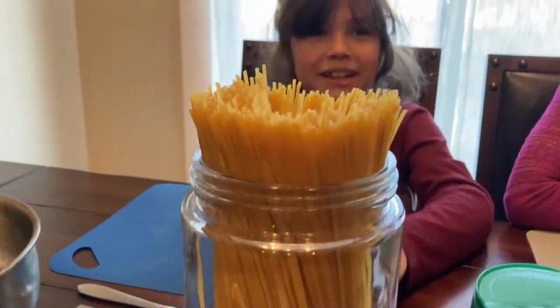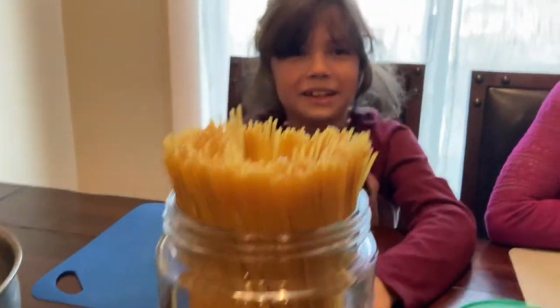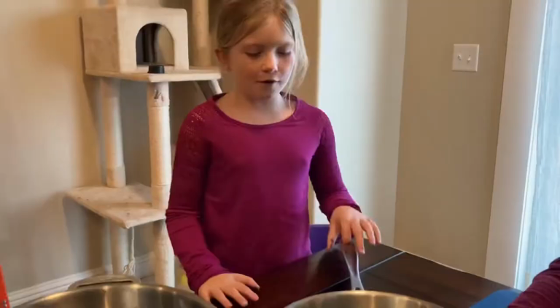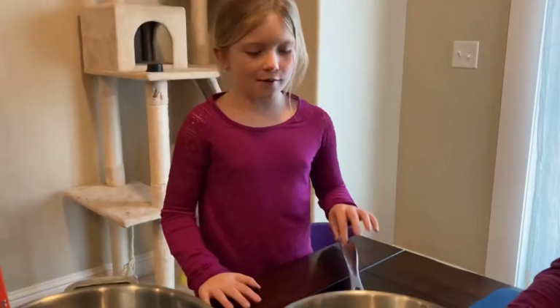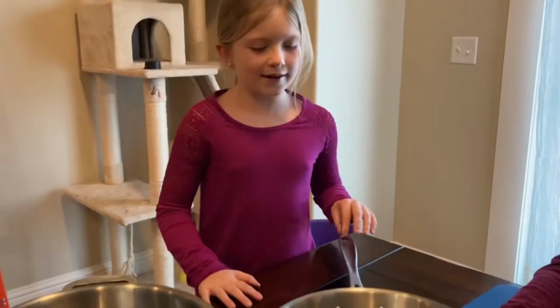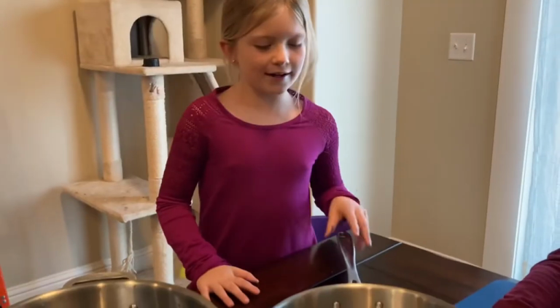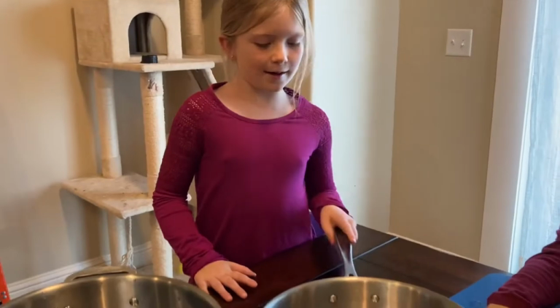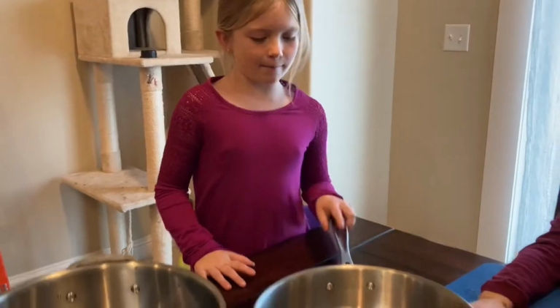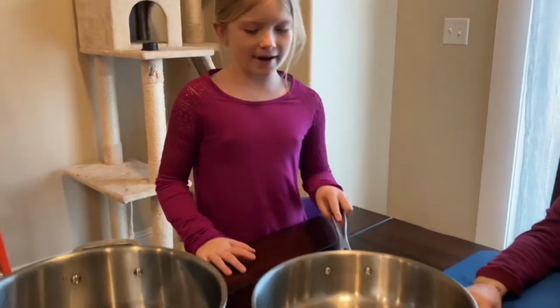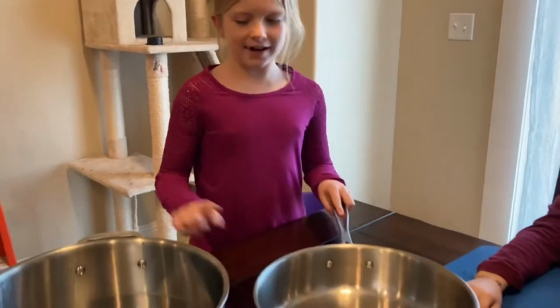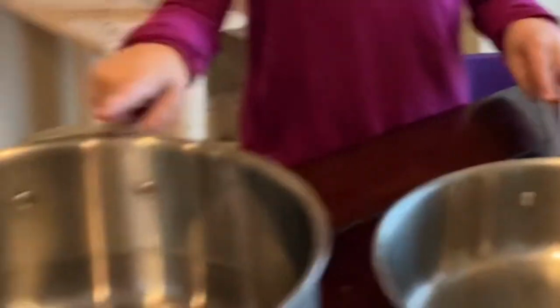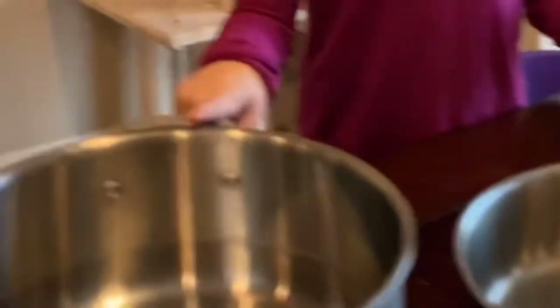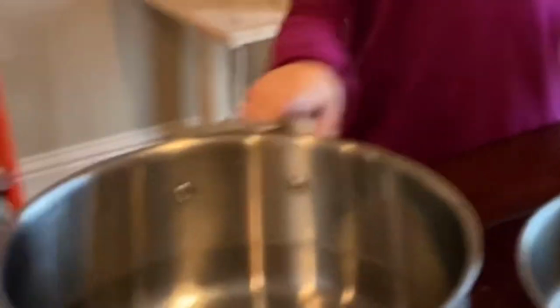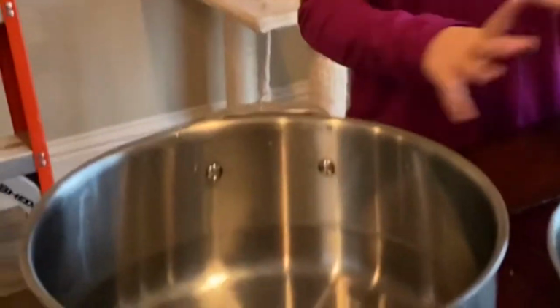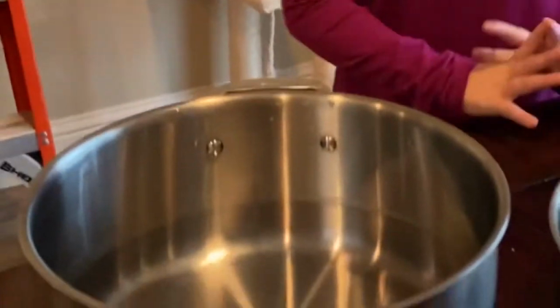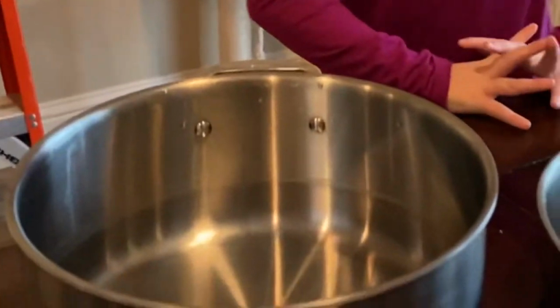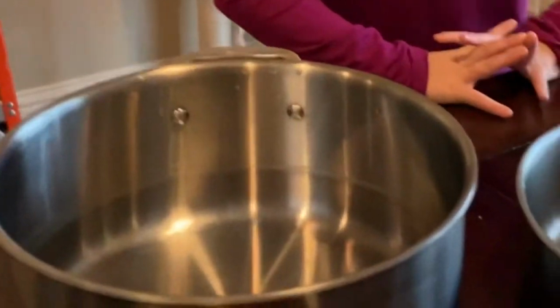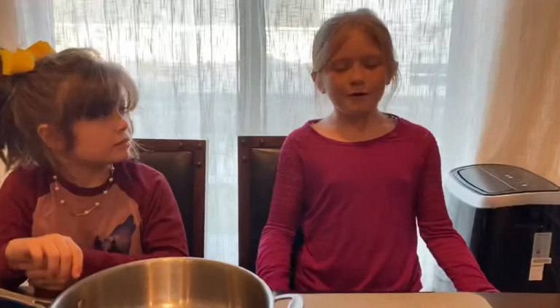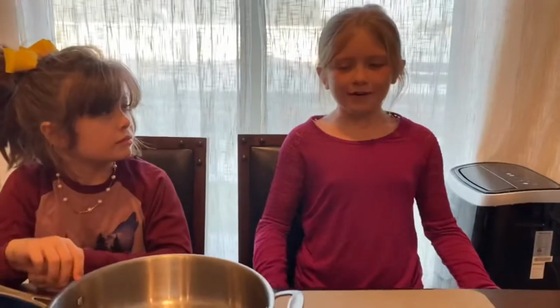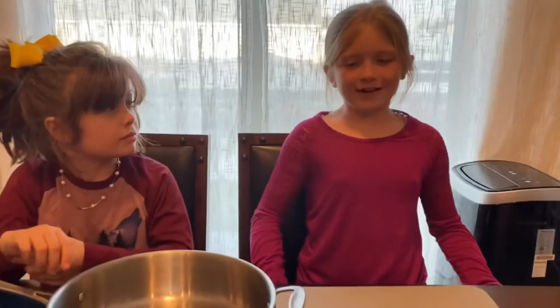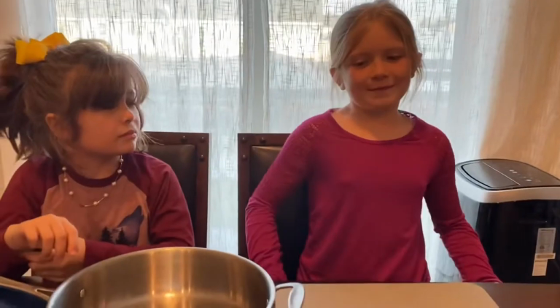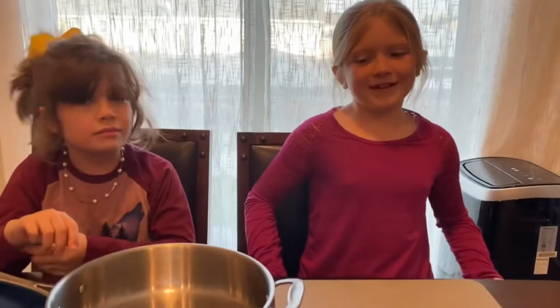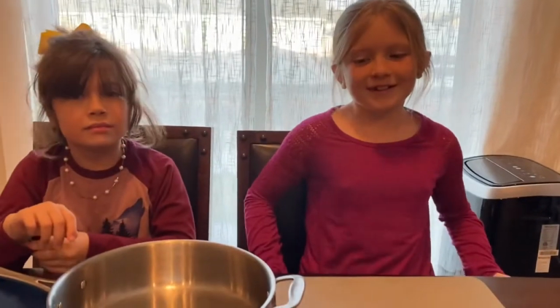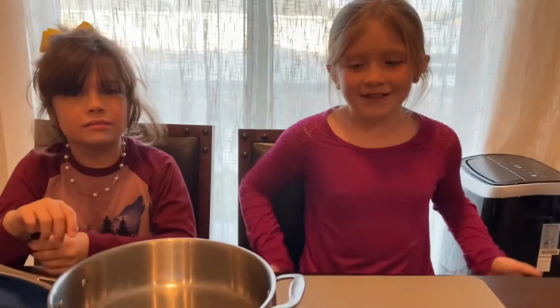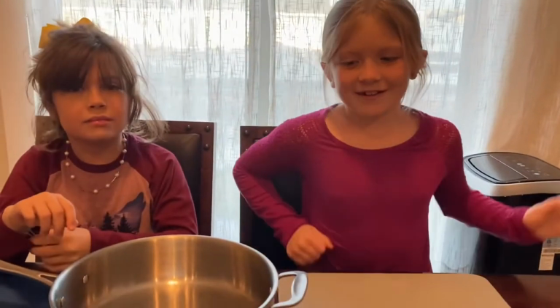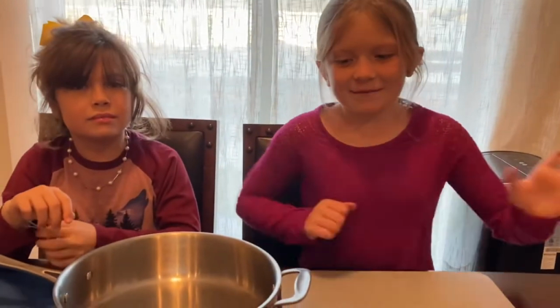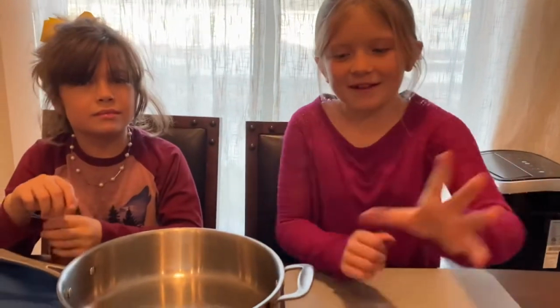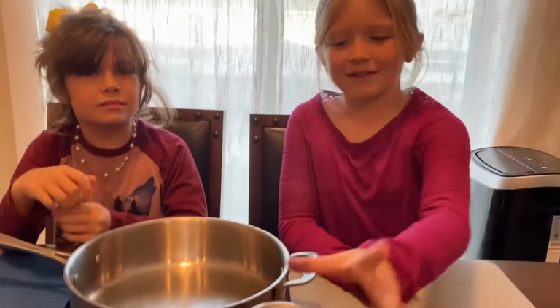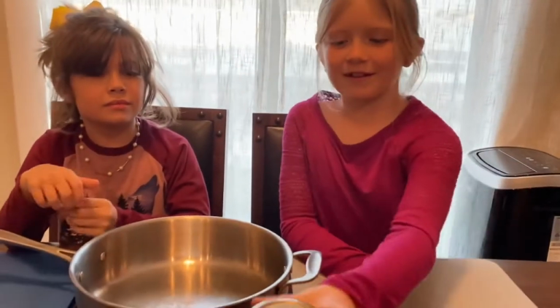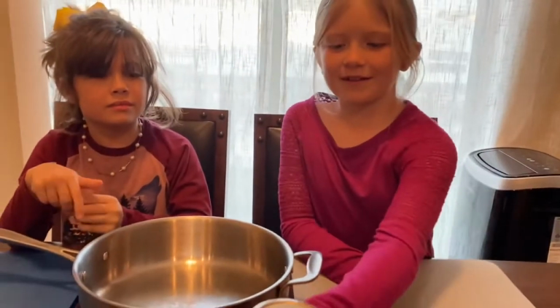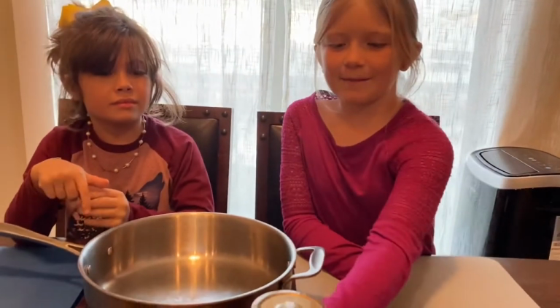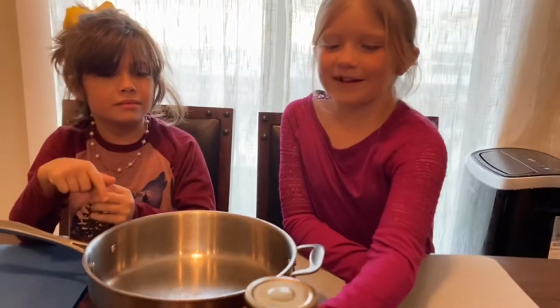We need a pan and a pot first. We're going to put the tomato sauce in the pan.